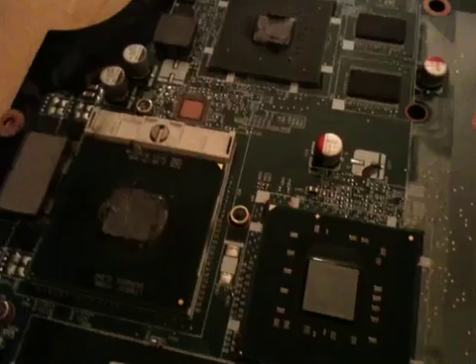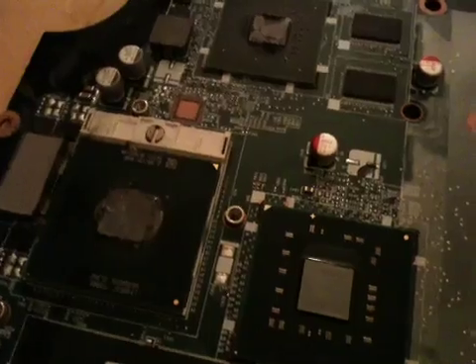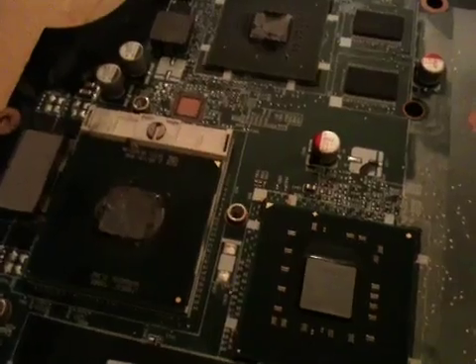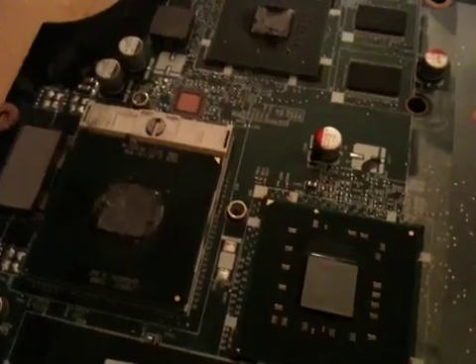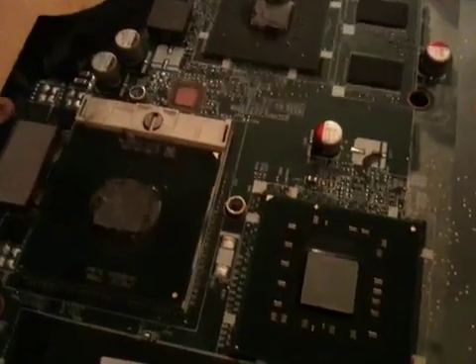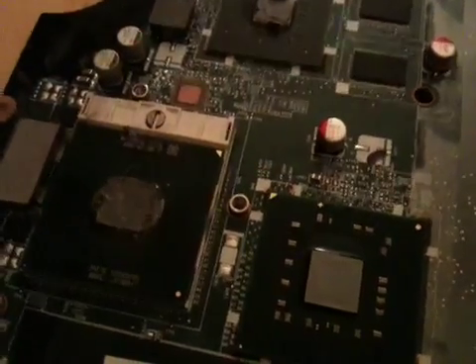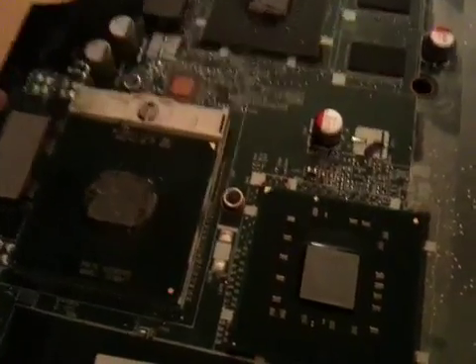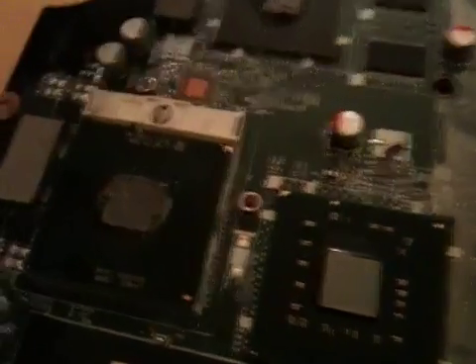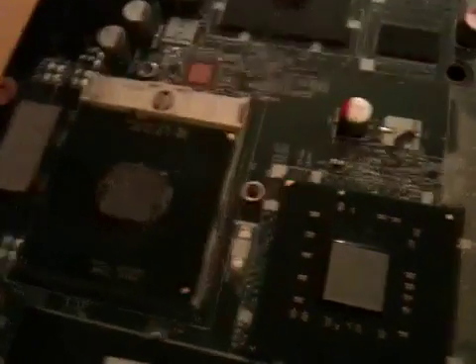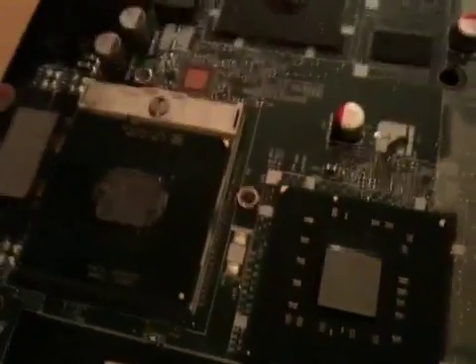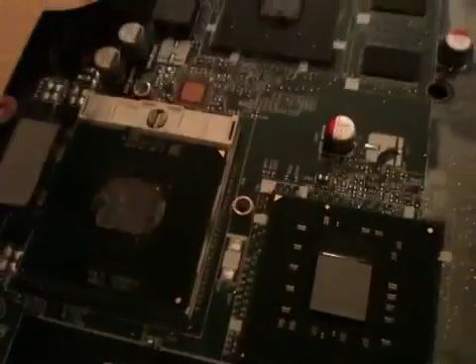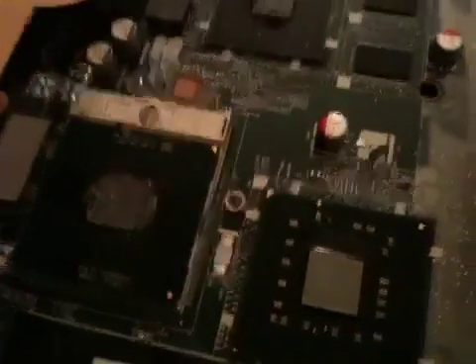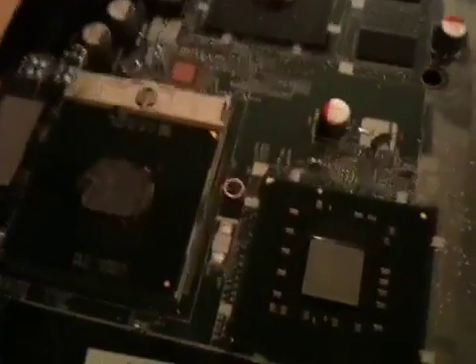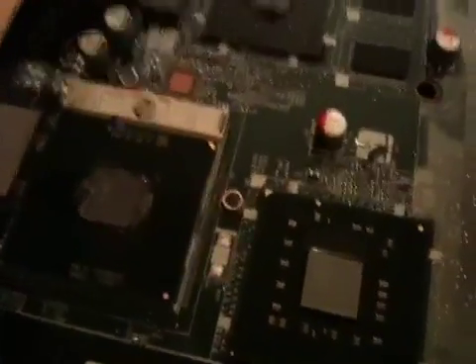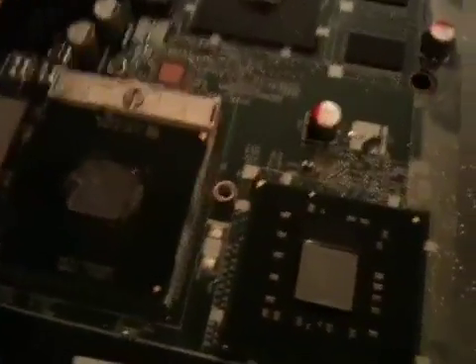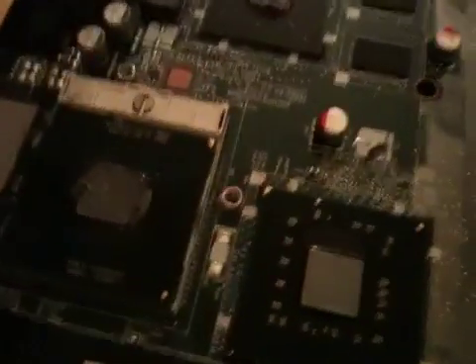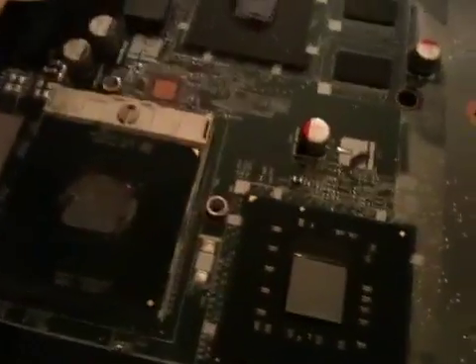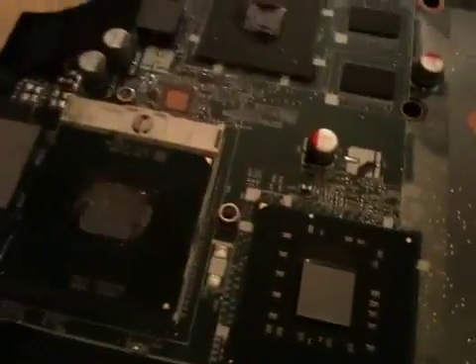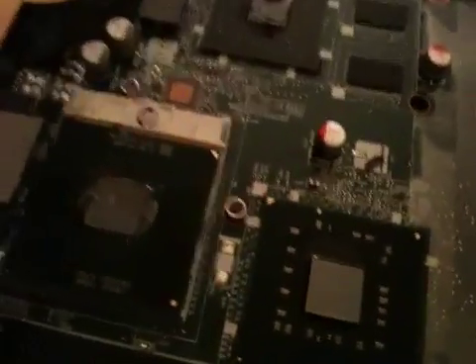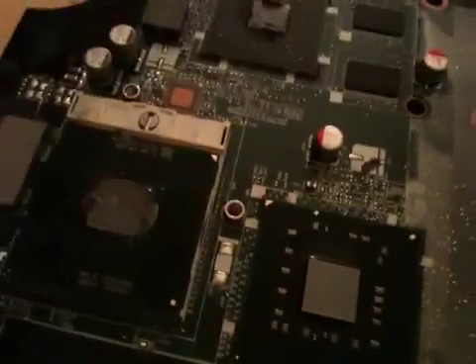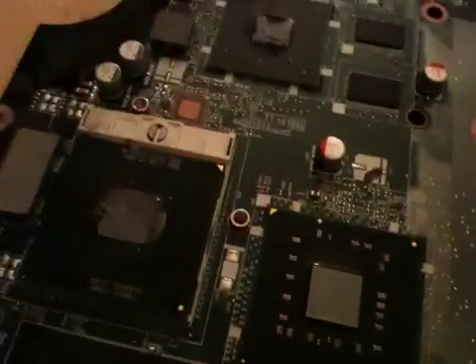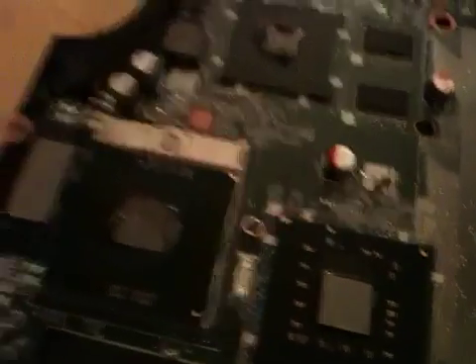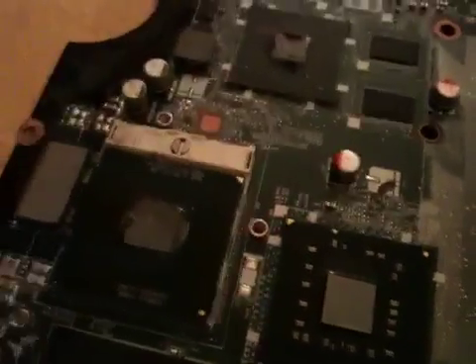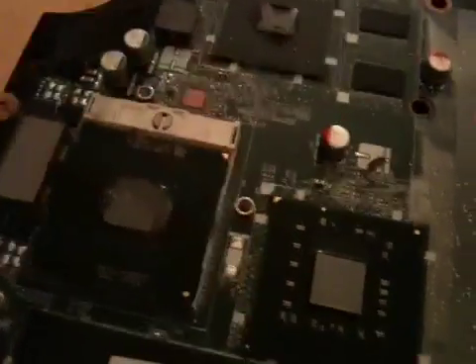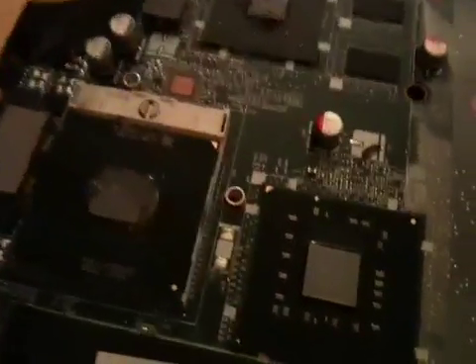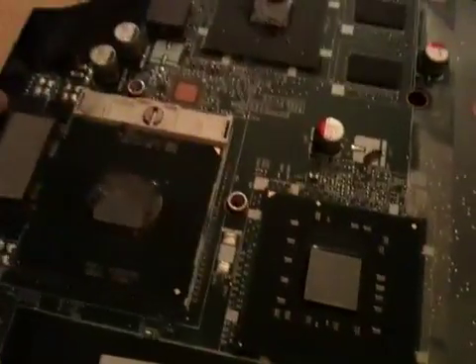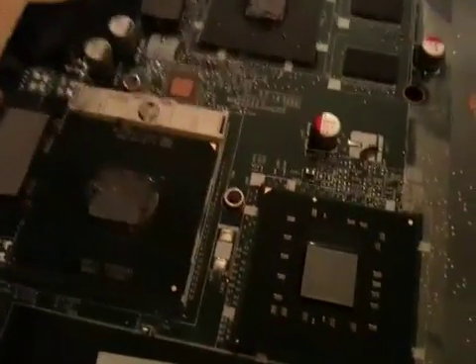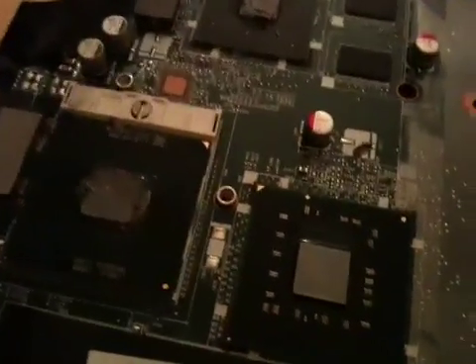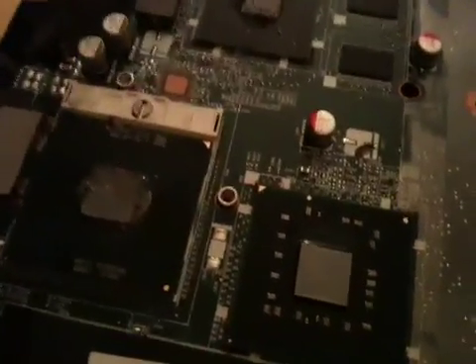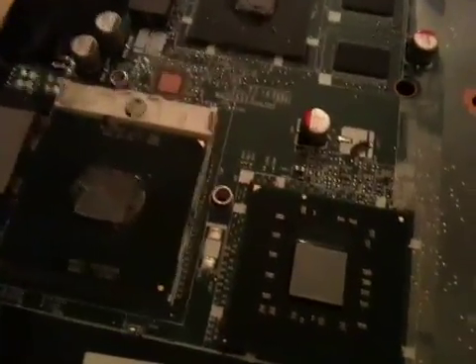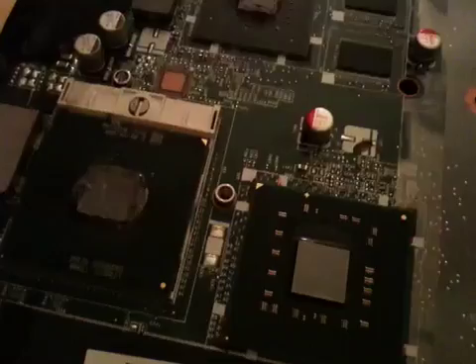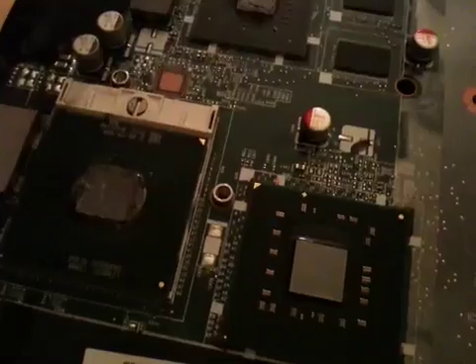Hey YouTube. This is actually my best friend's laptop. I disassembled it because it was overheating again.